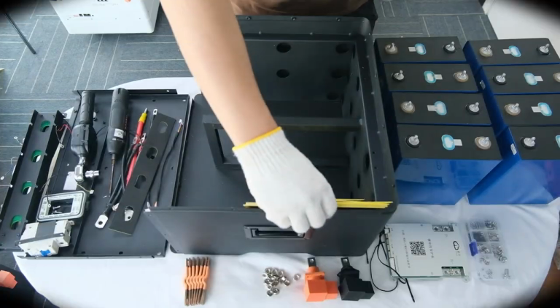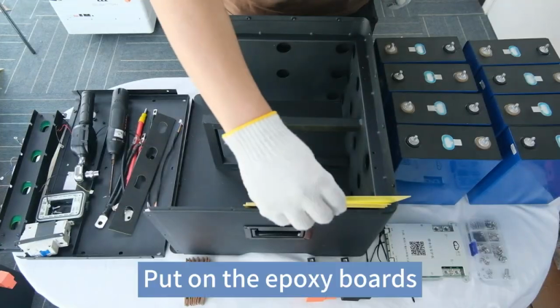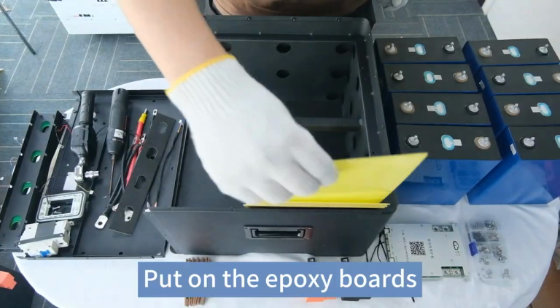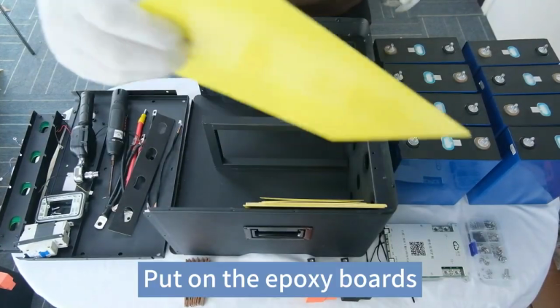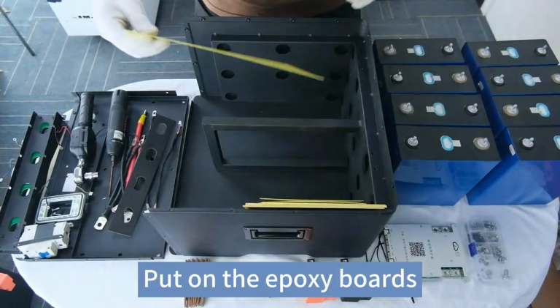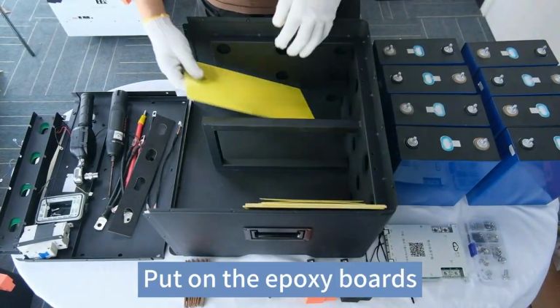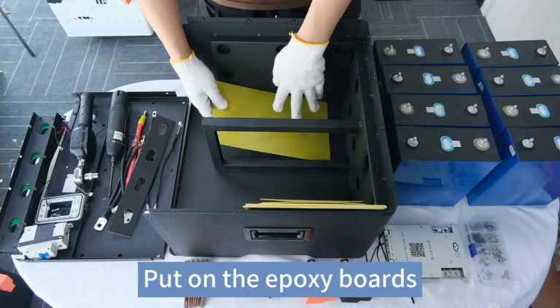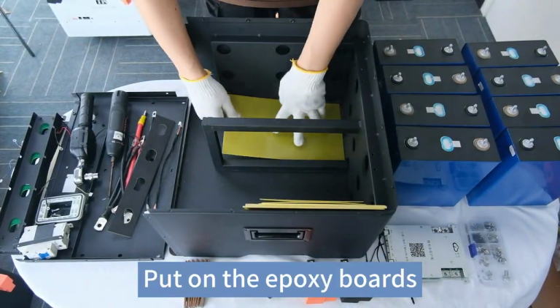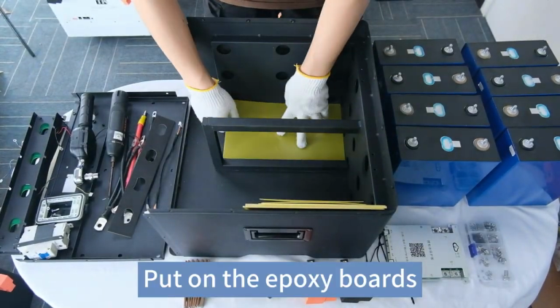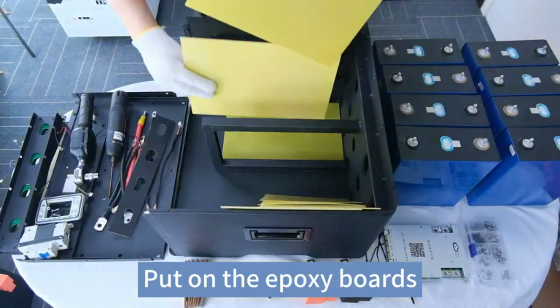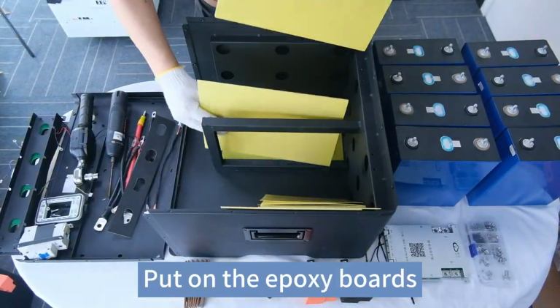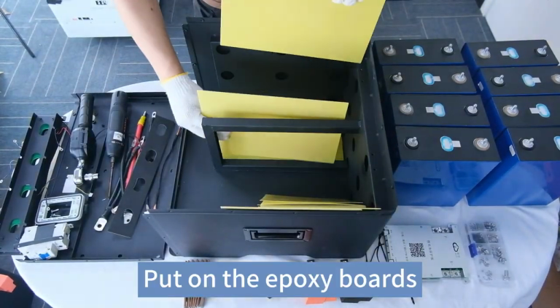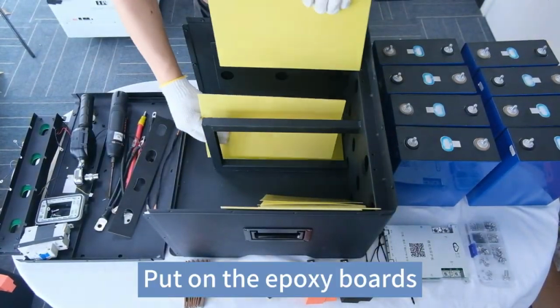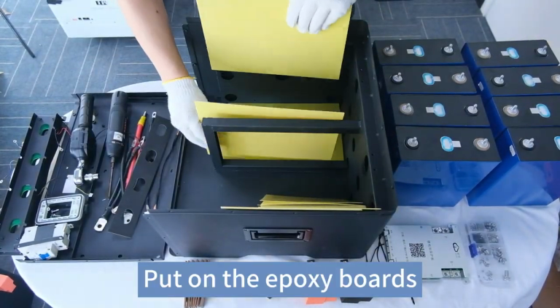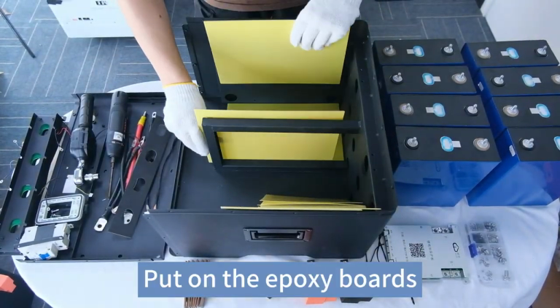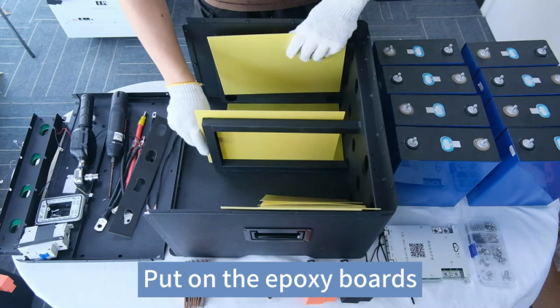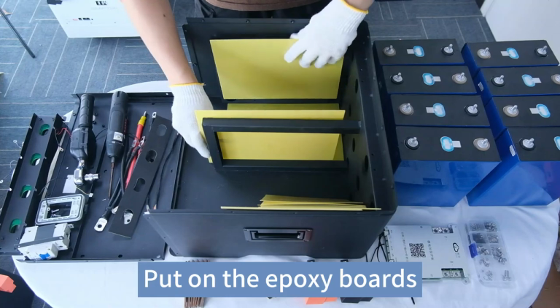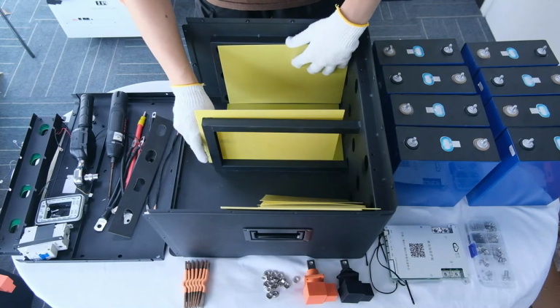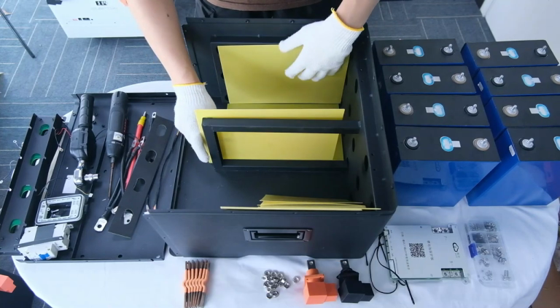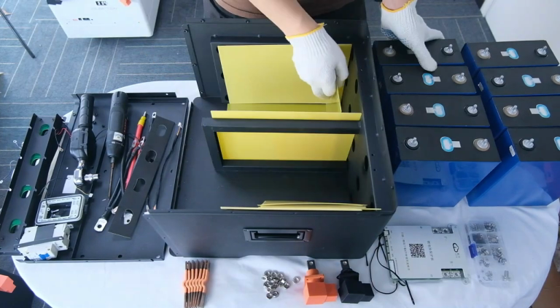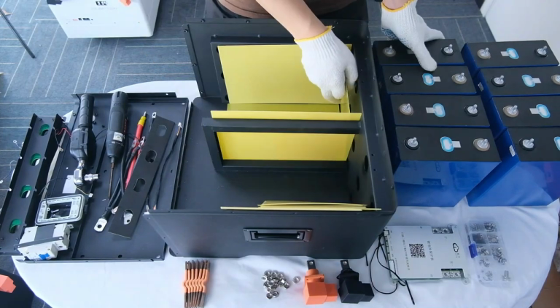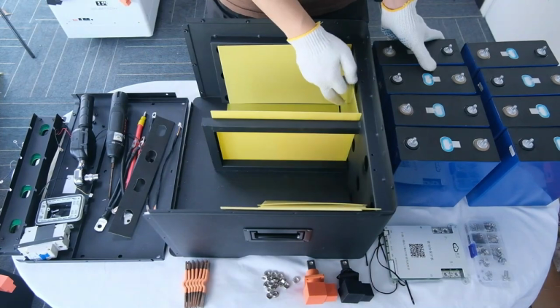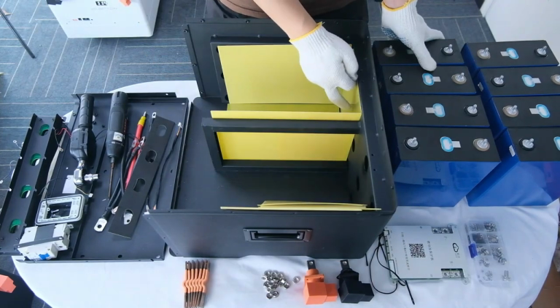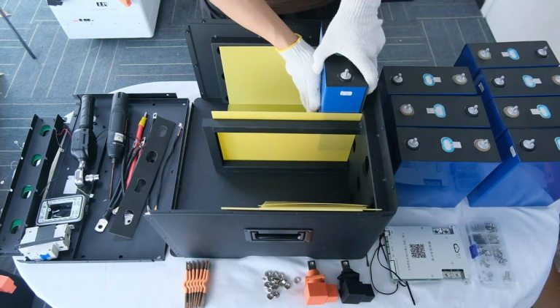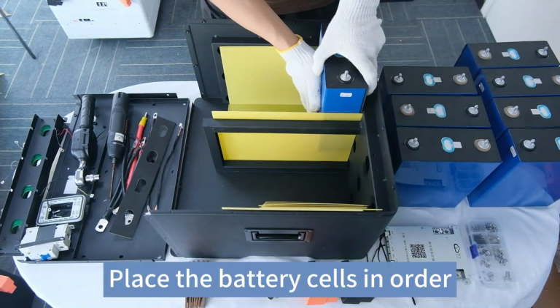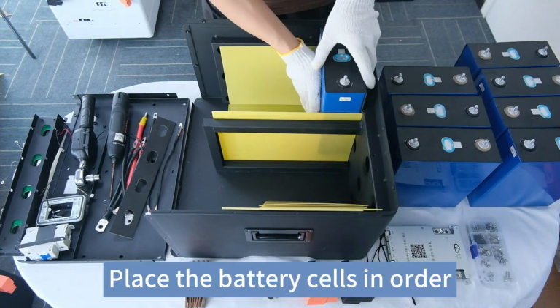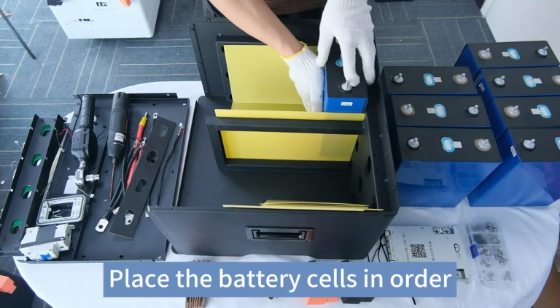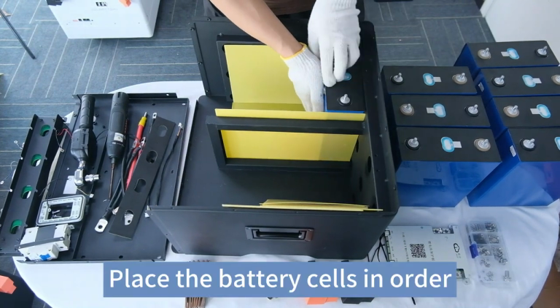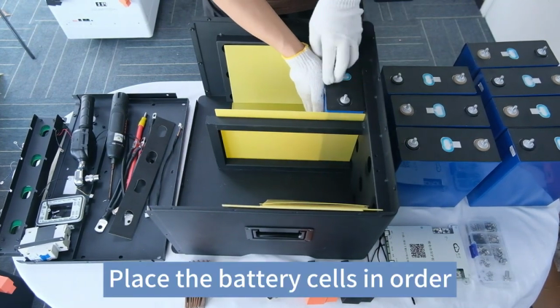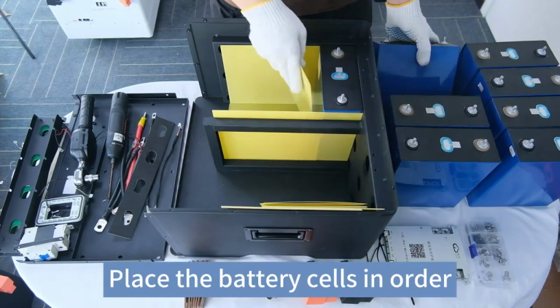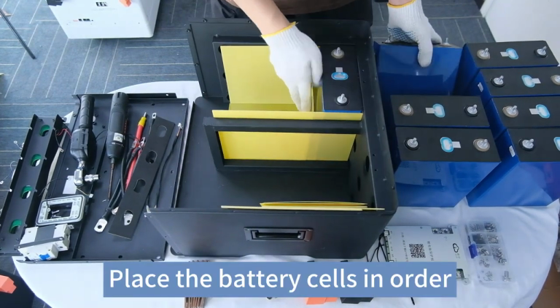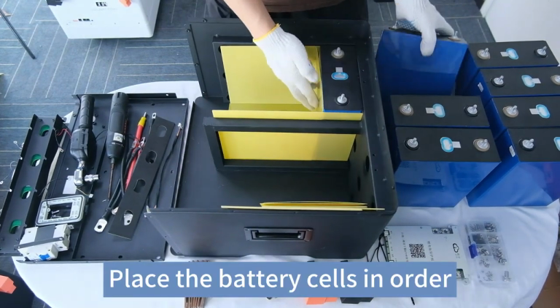Put on the epoxy boards. Place the battery cells in order.